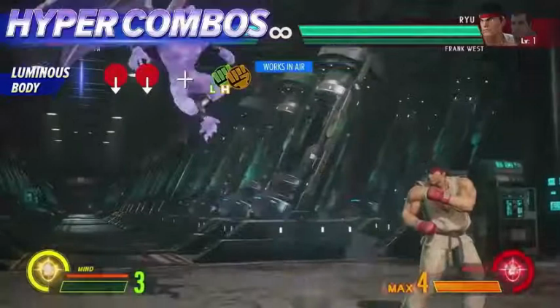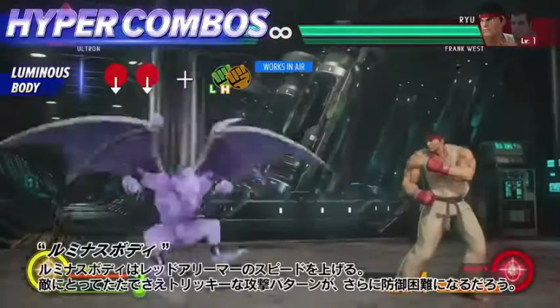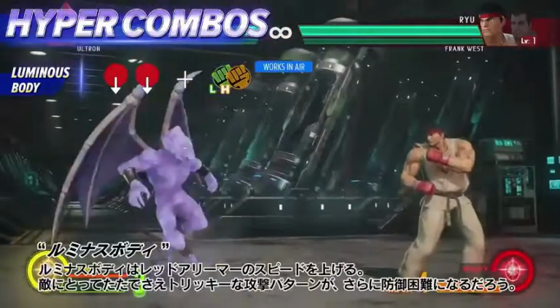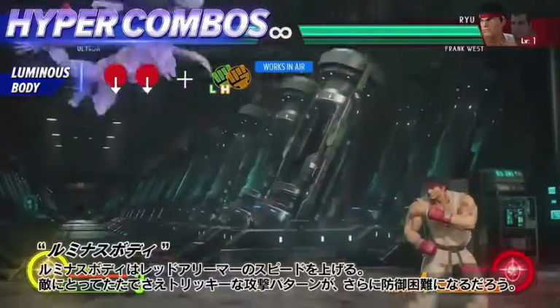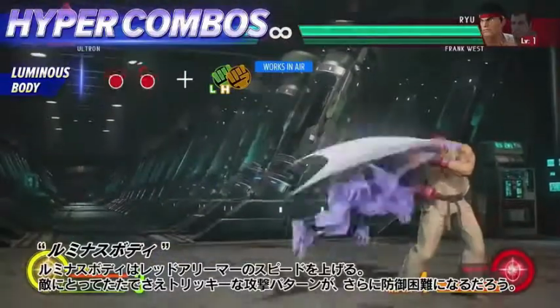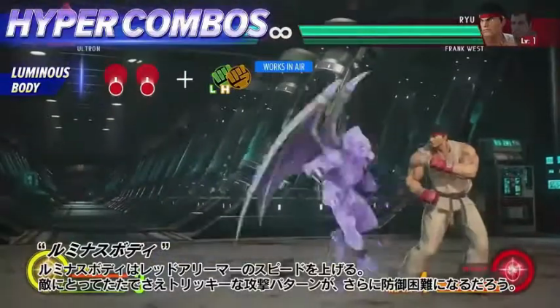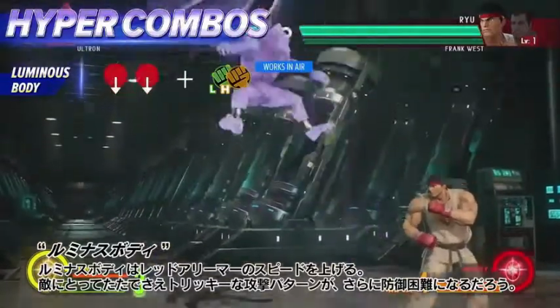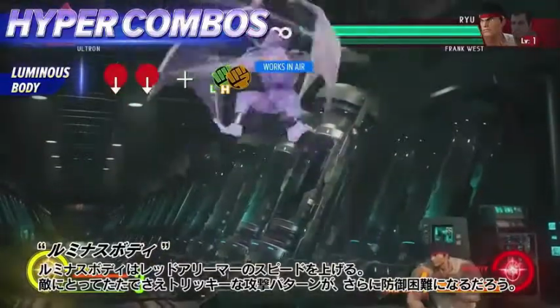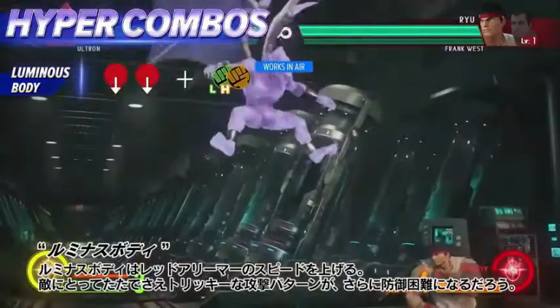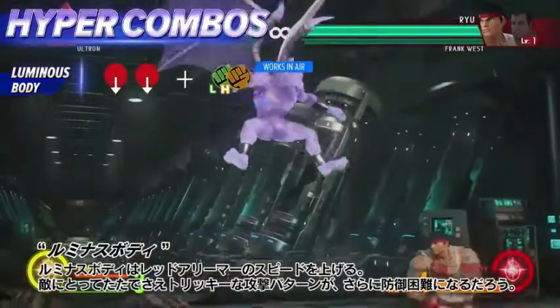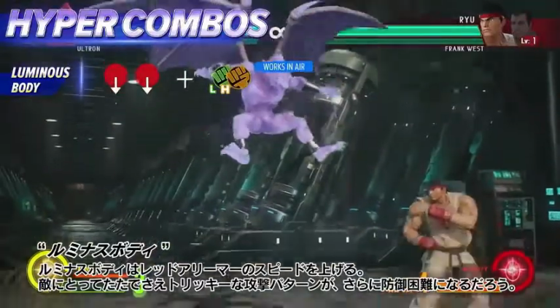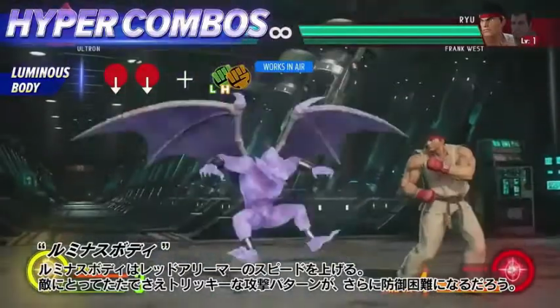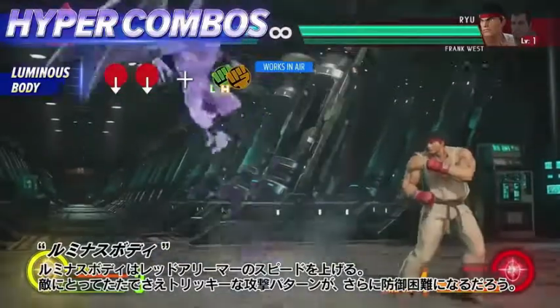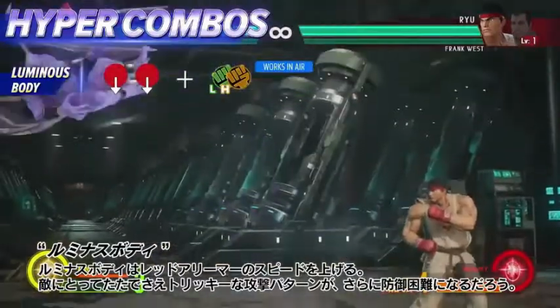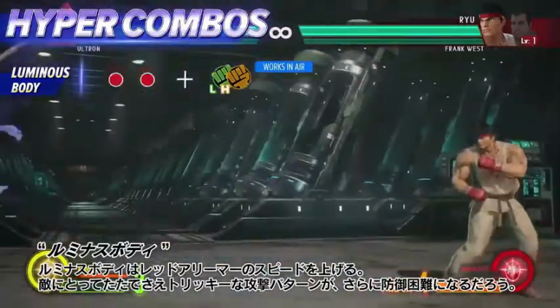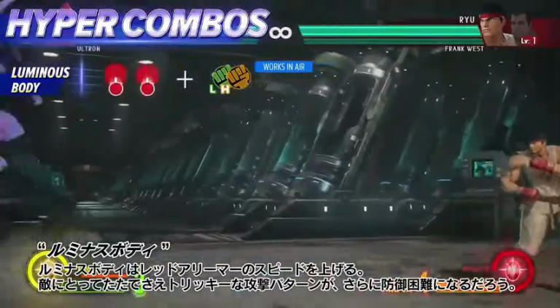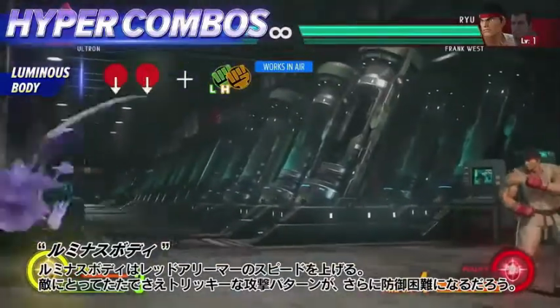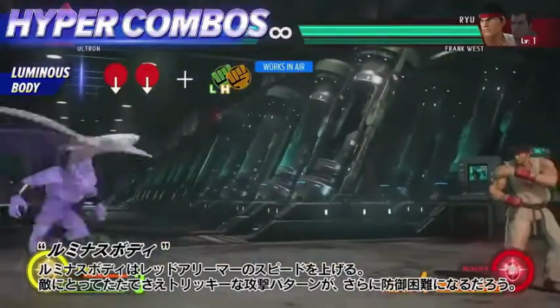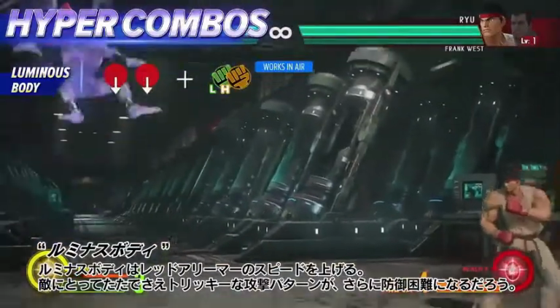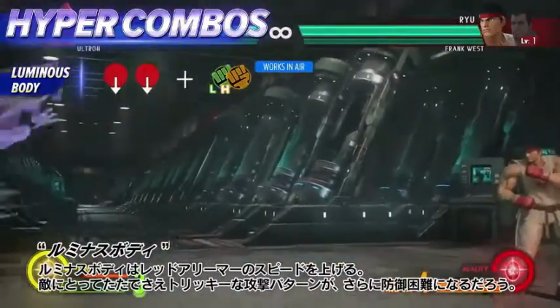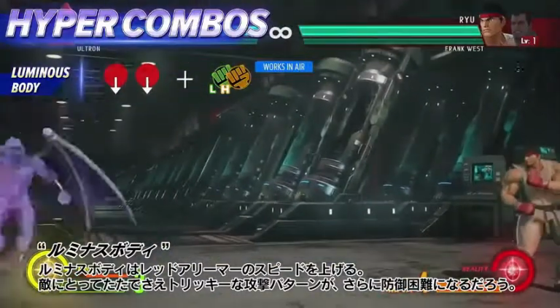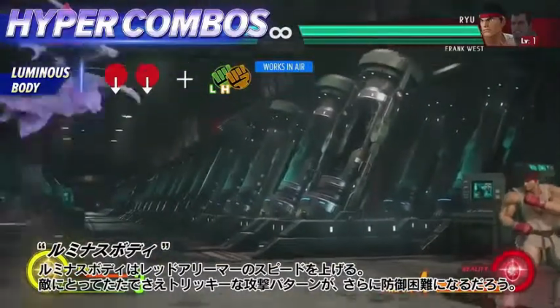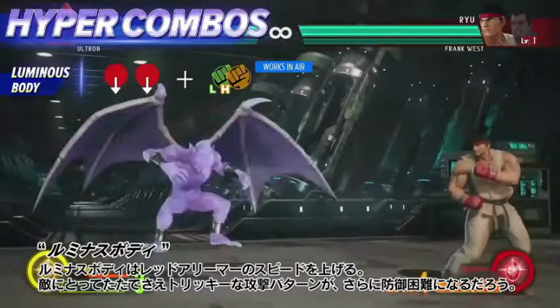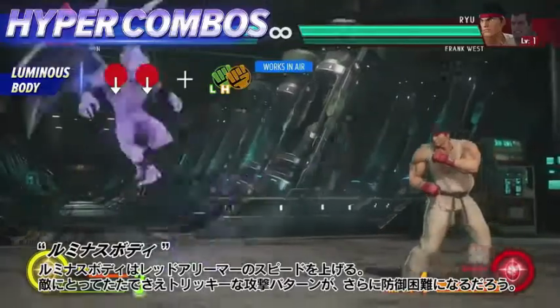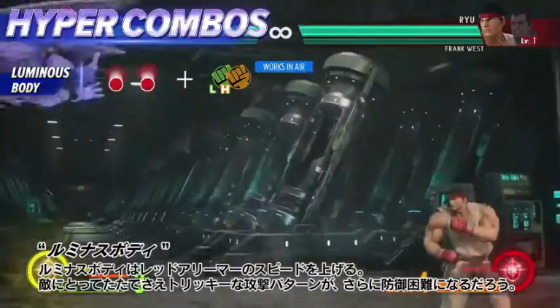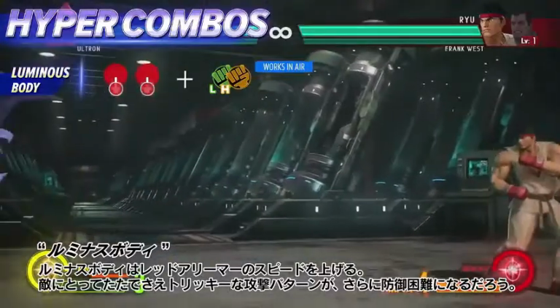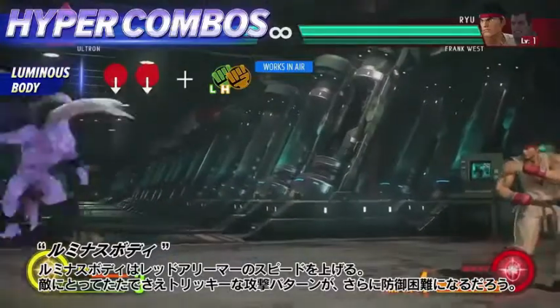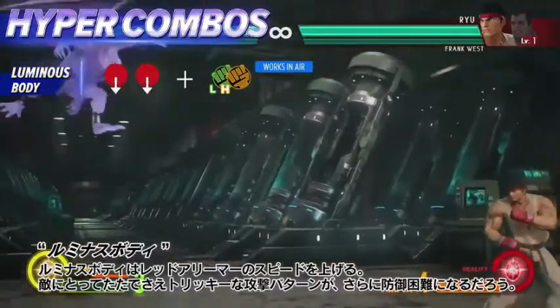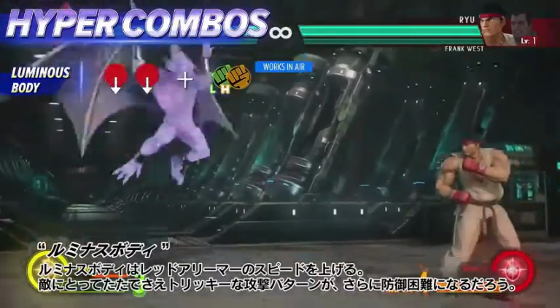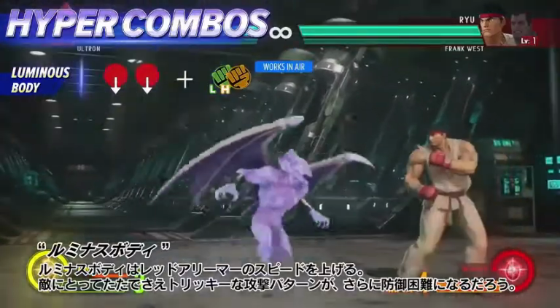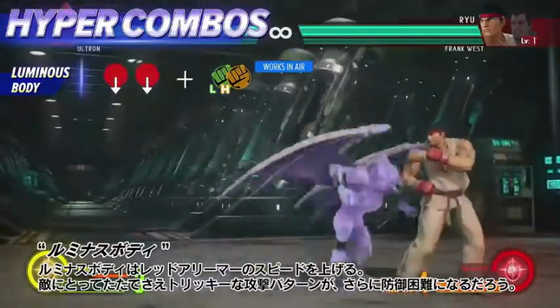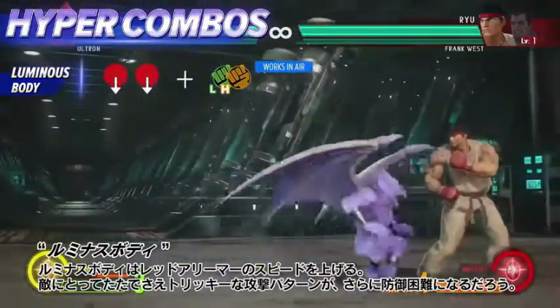By increasing Firebrand's speed, Luminous Body makes his tricky attack patterns even harder for the opponent to block consistently.